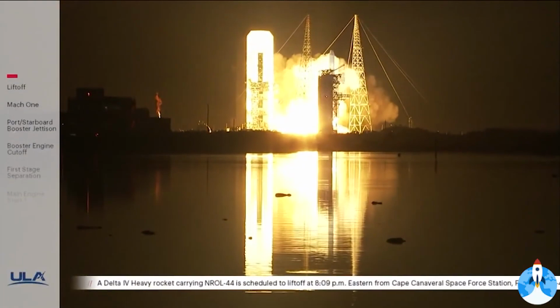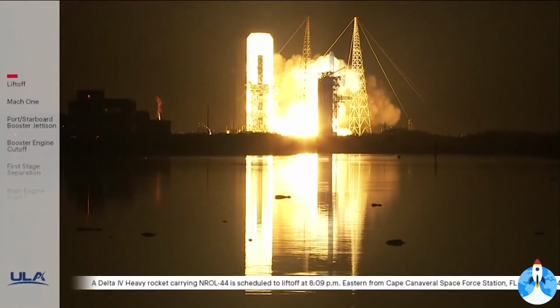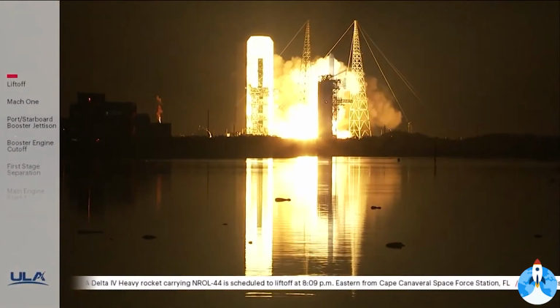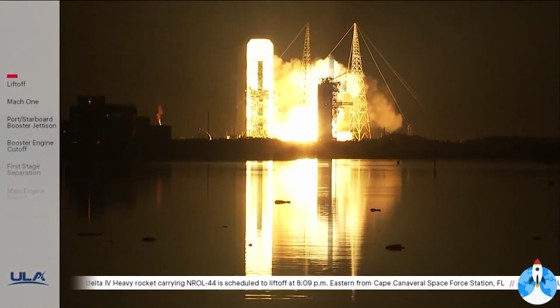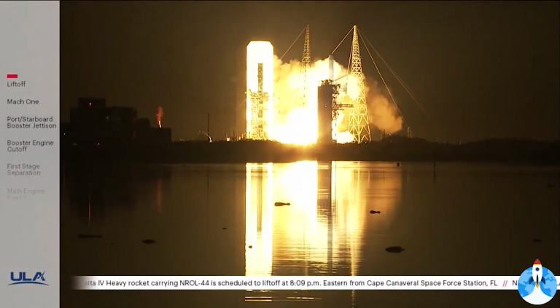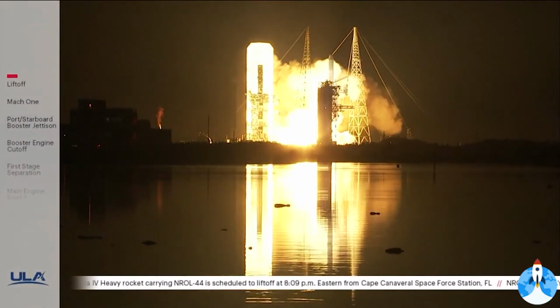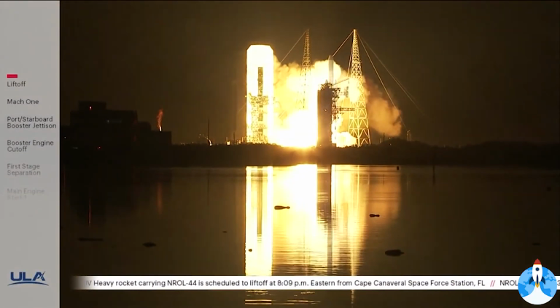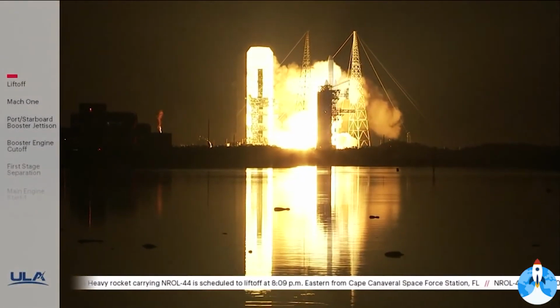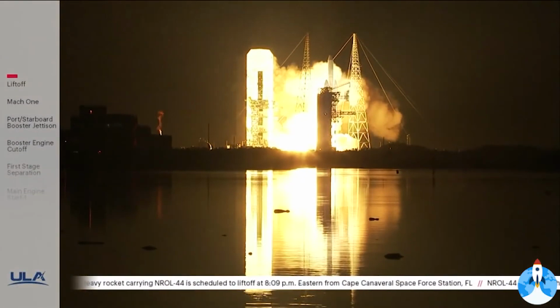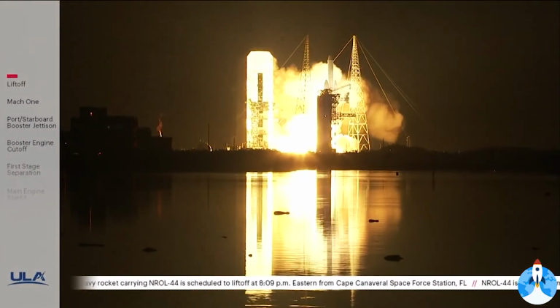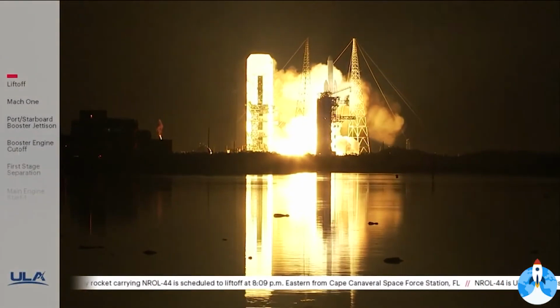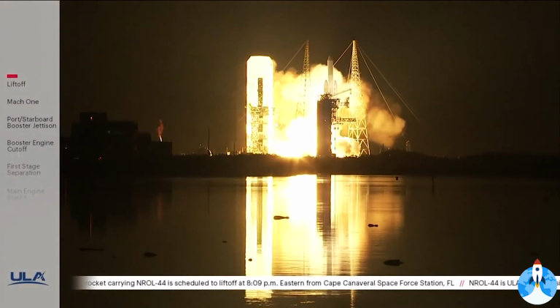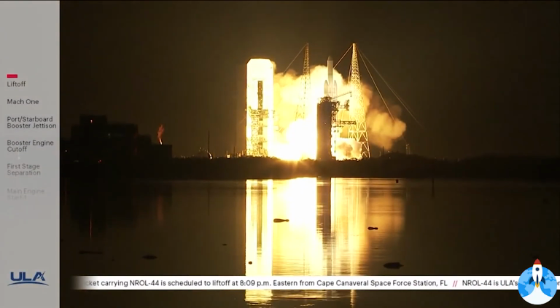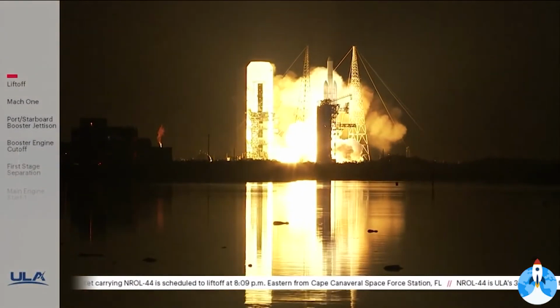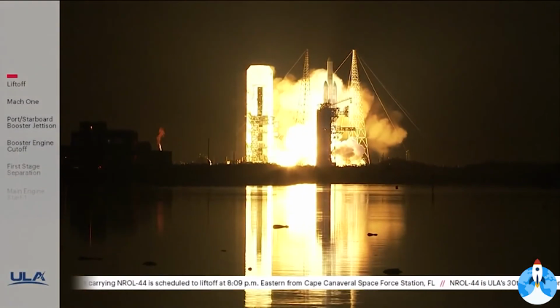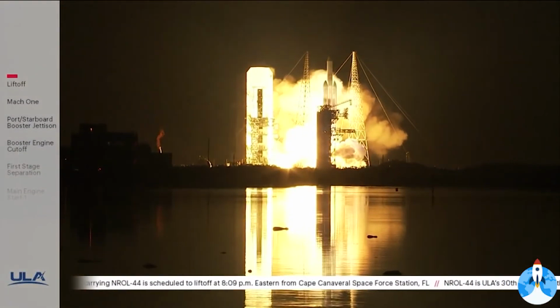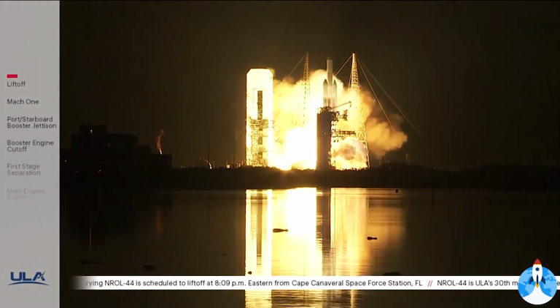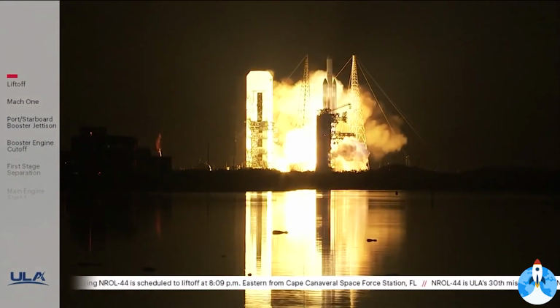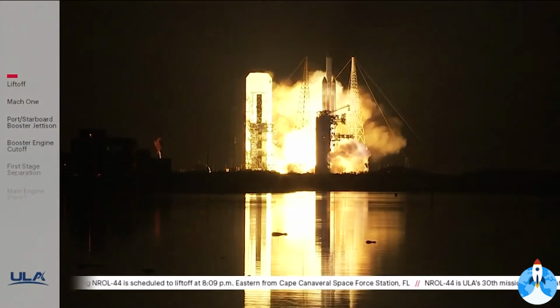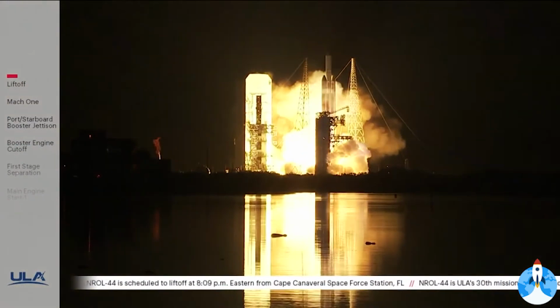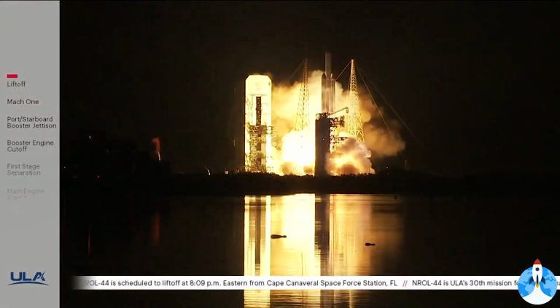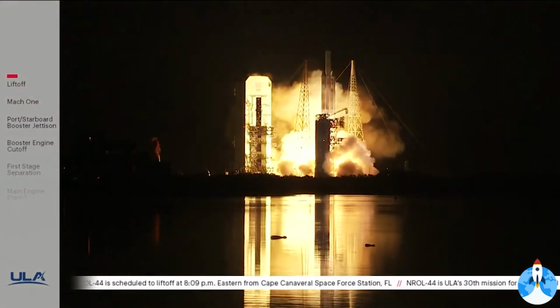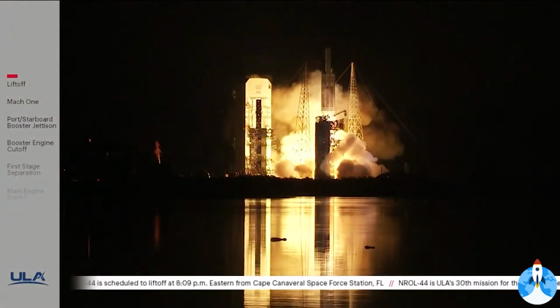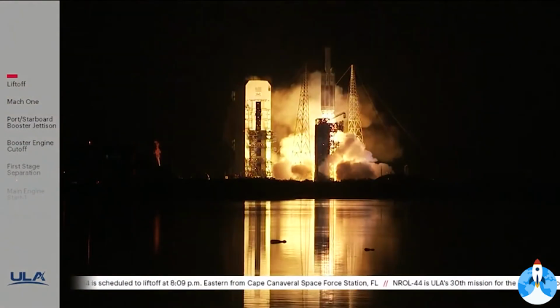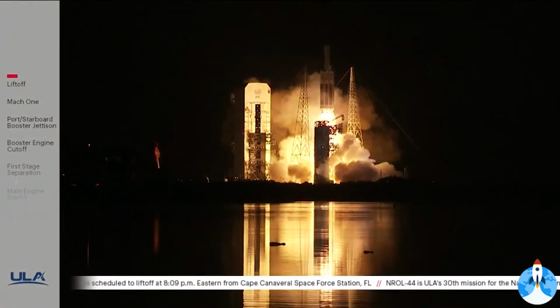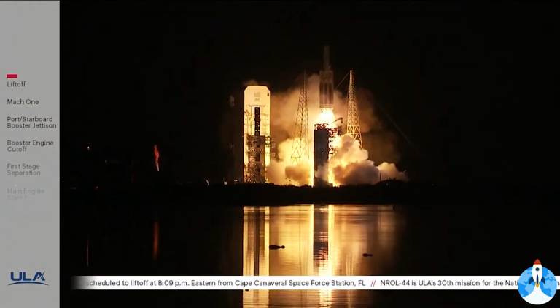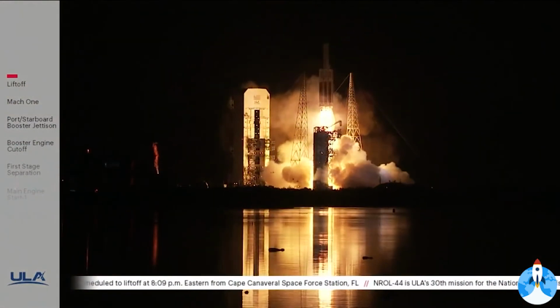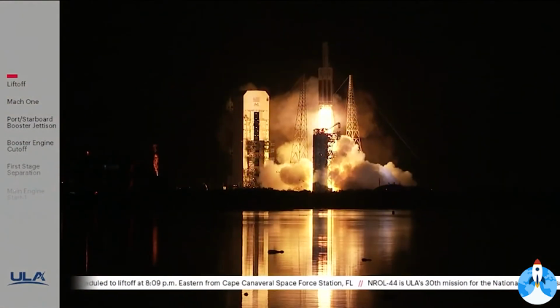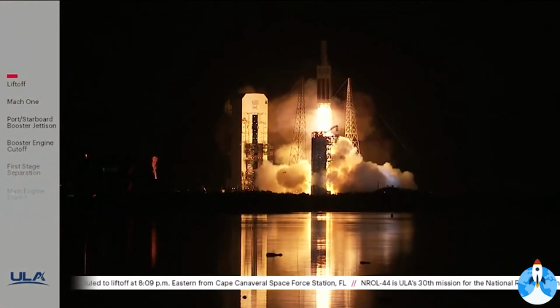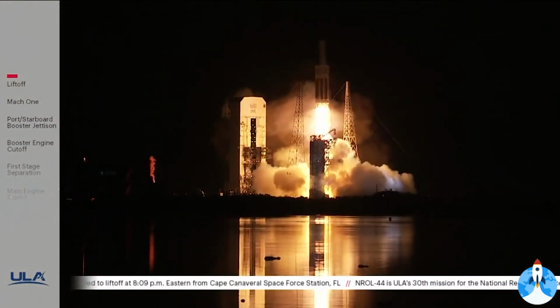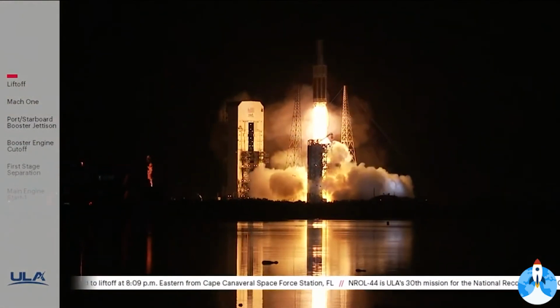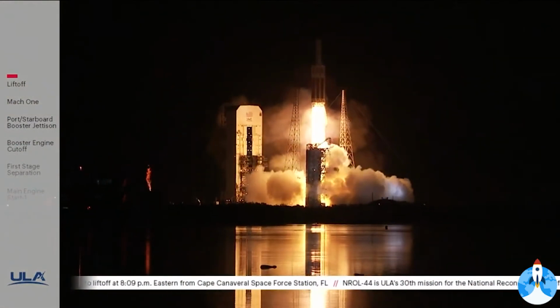Liftoff — the United Launch Alliance Delta IV Heavy rocket carrying the NRL-44 mission for the National Reconnaissance Office.